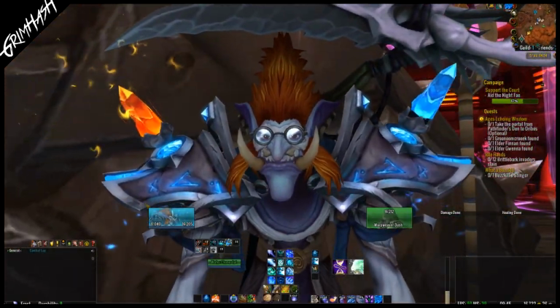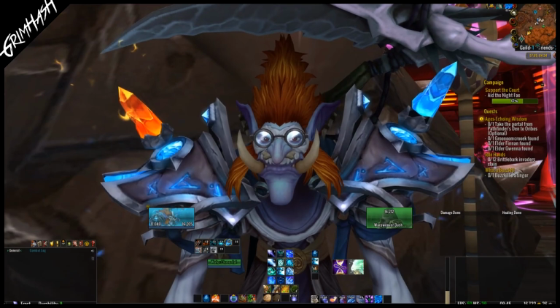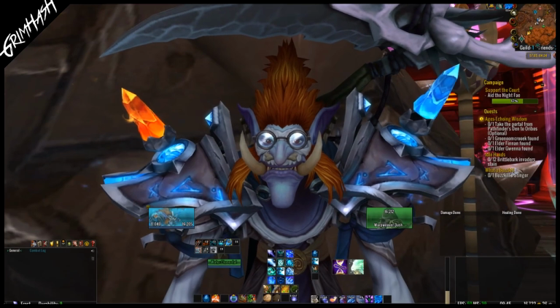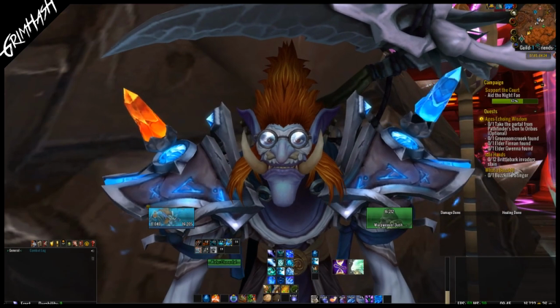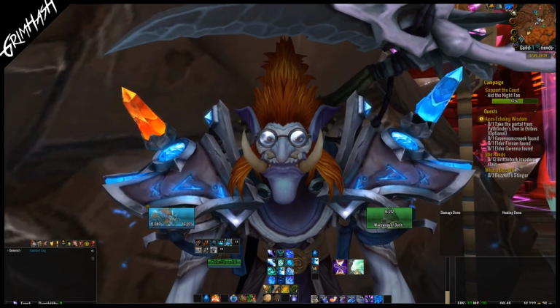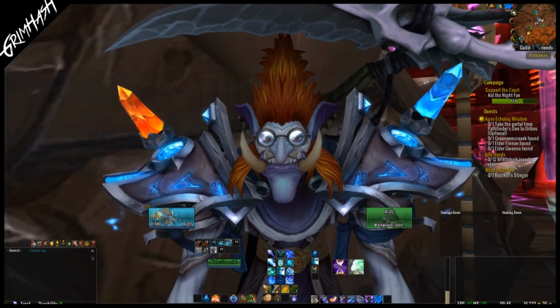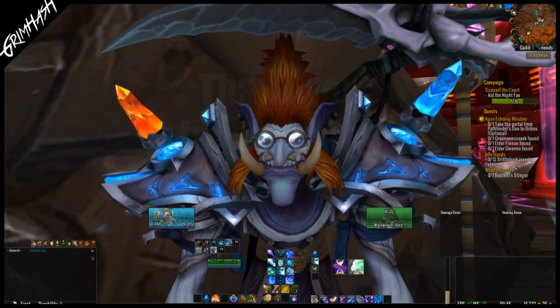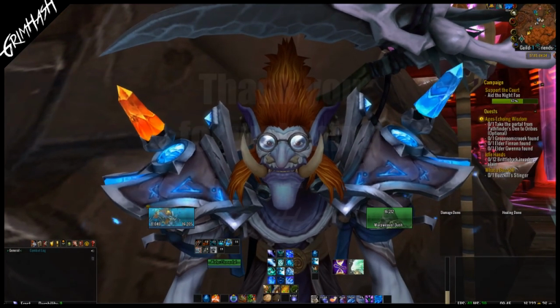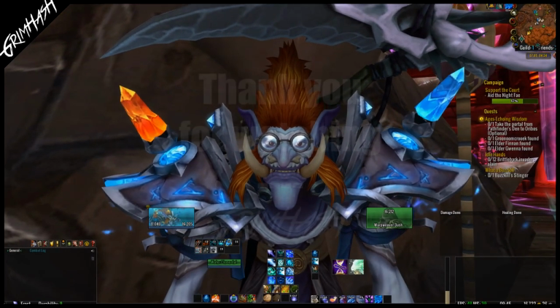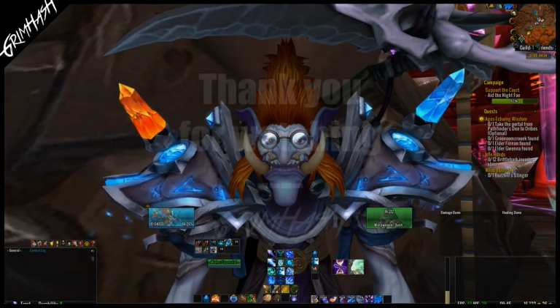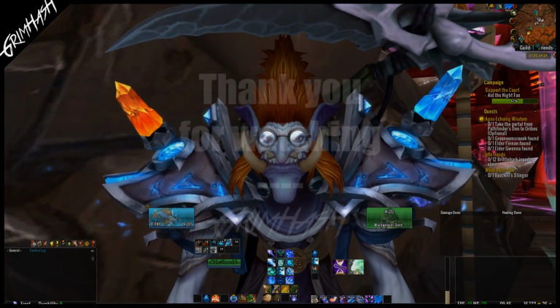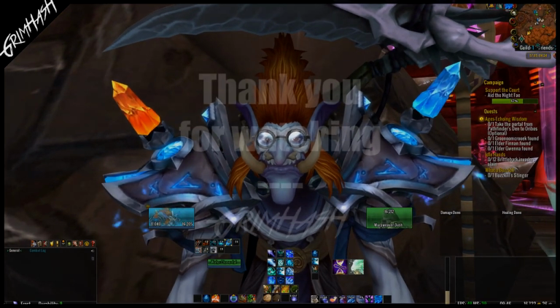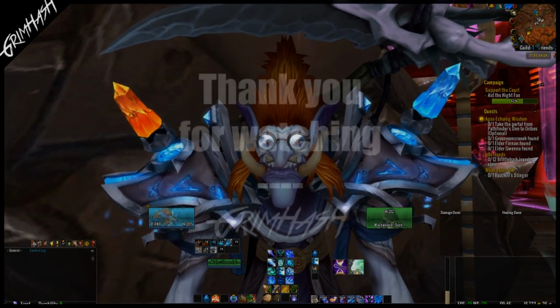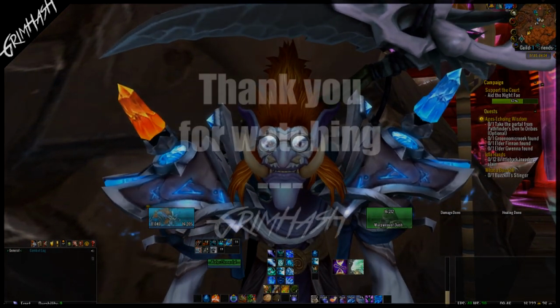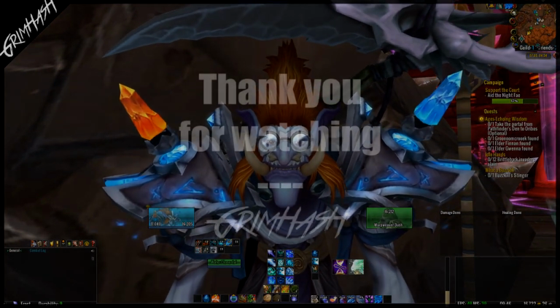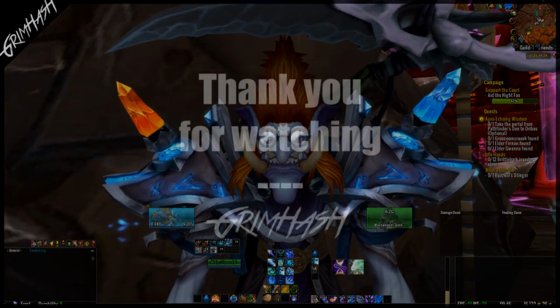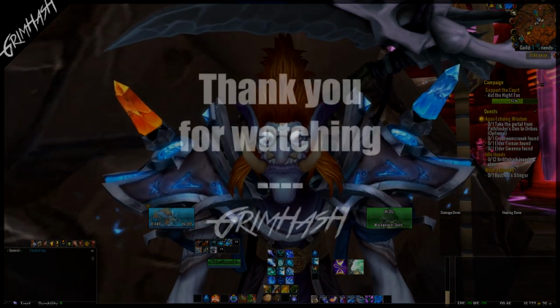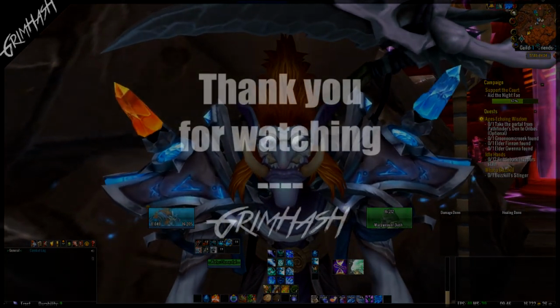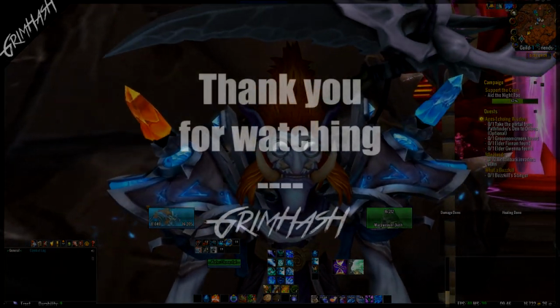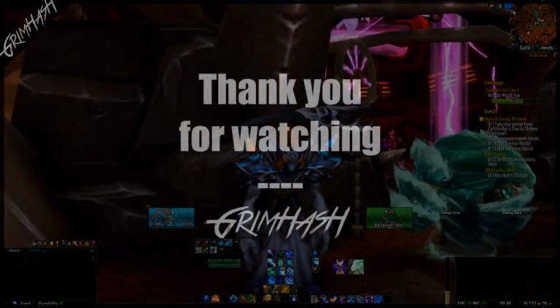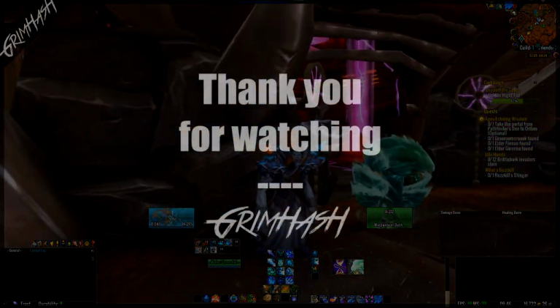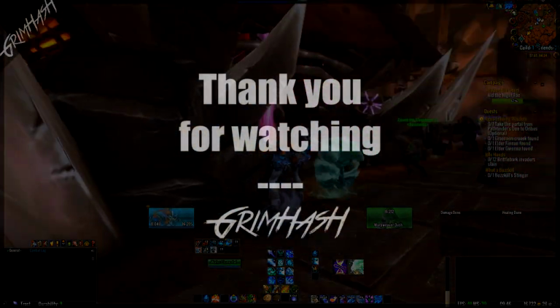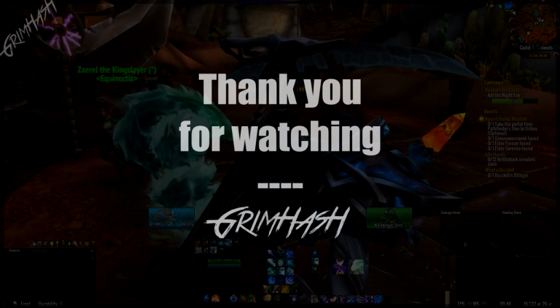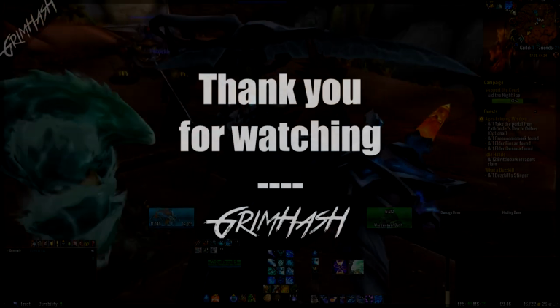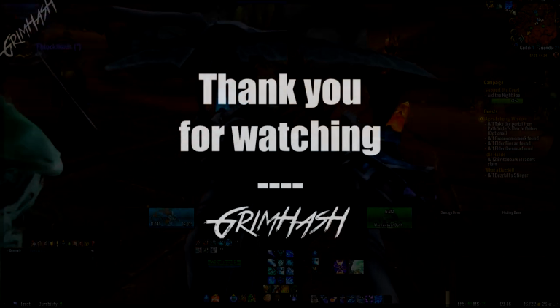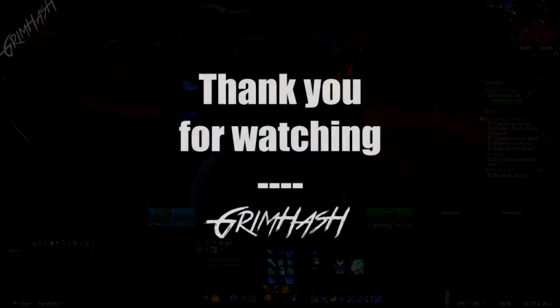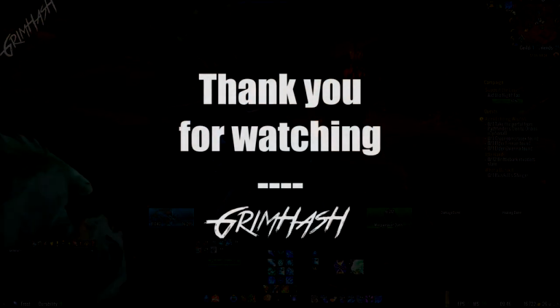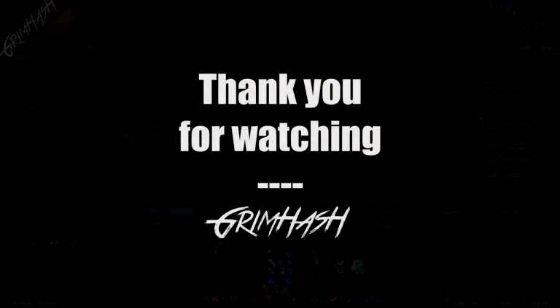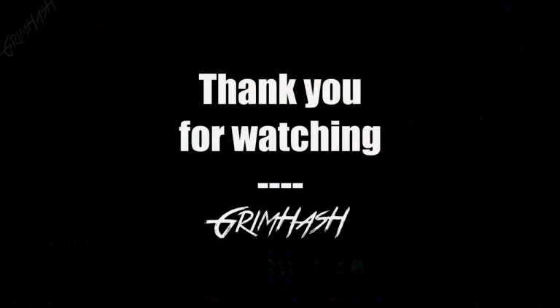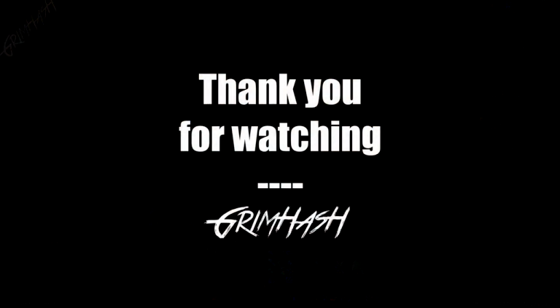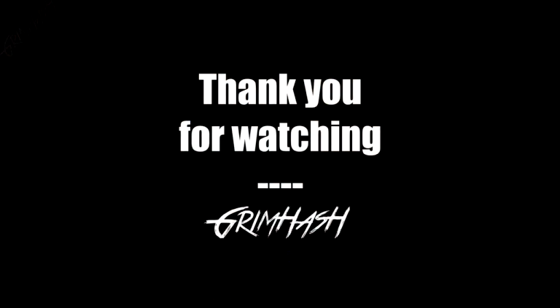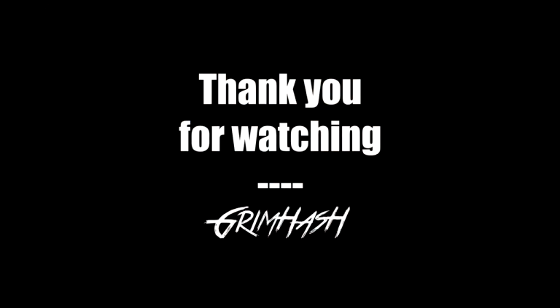There we are, everybody. I hope you all have a great time with 9.1. Stay safe and I'll catch you all in the next video — ladies, everybody, have a good one.